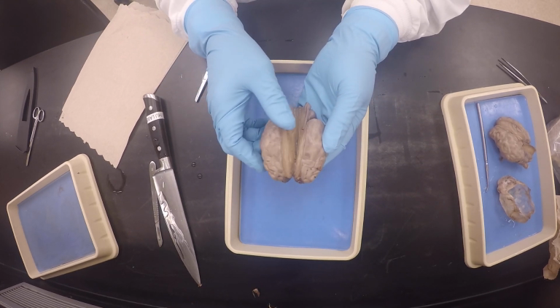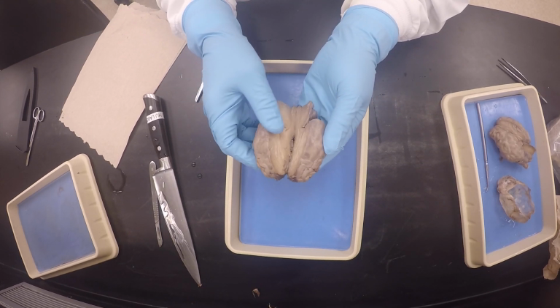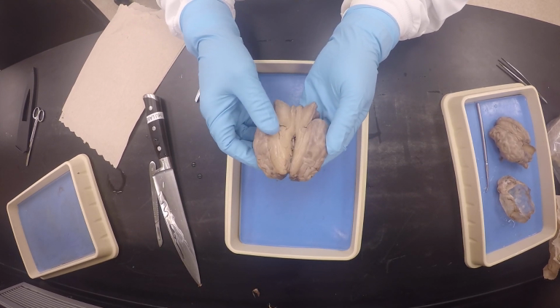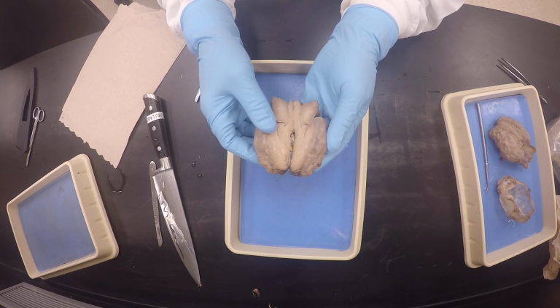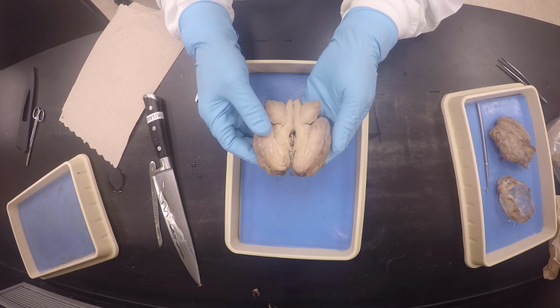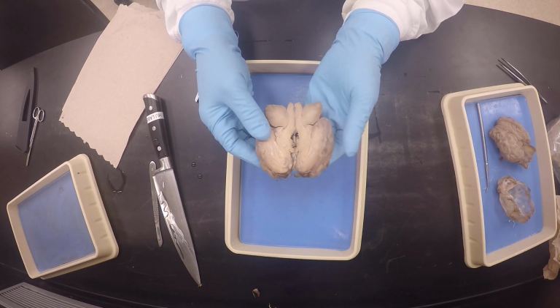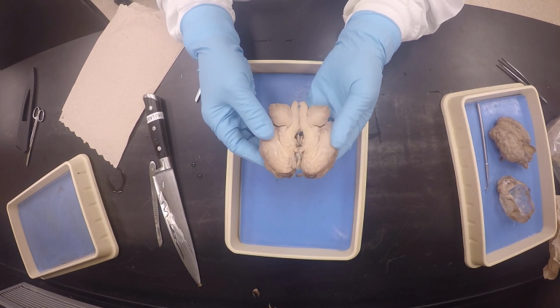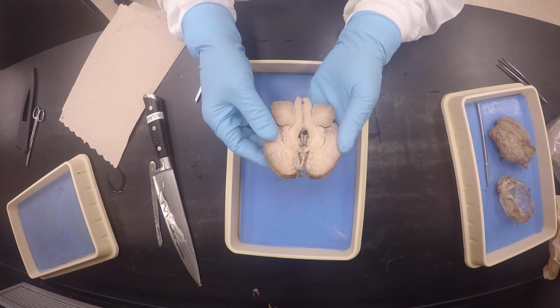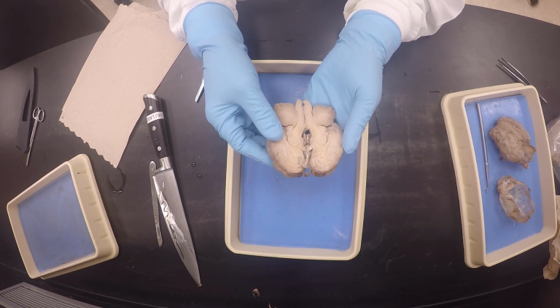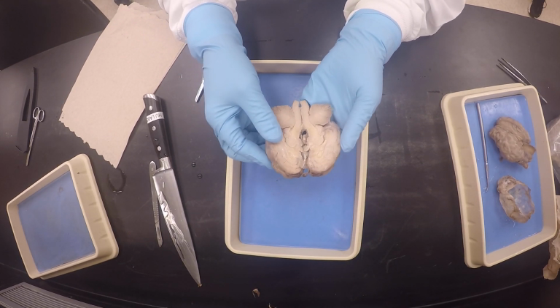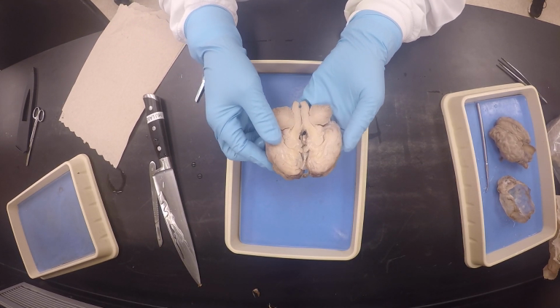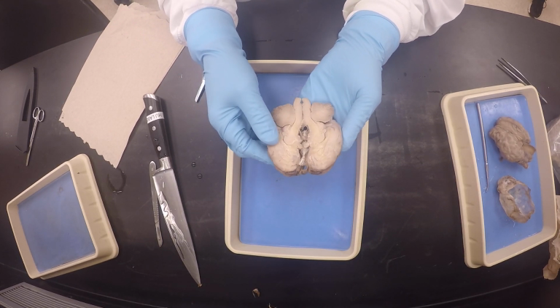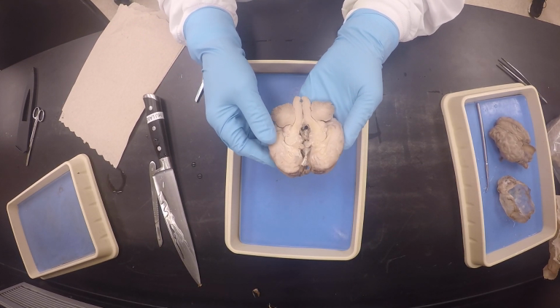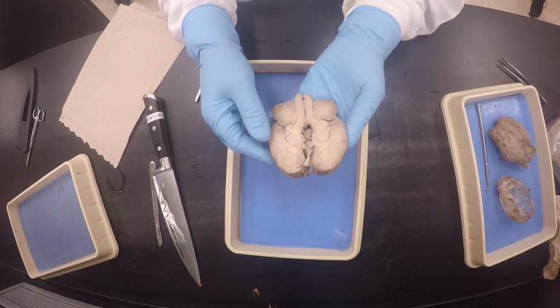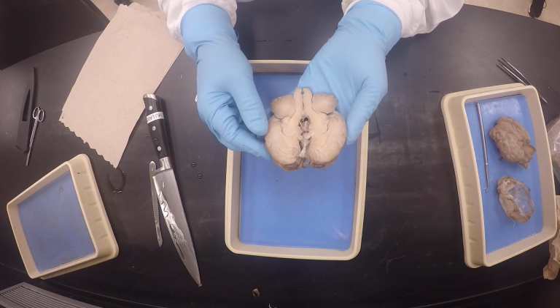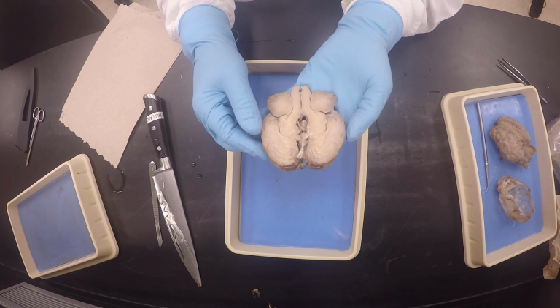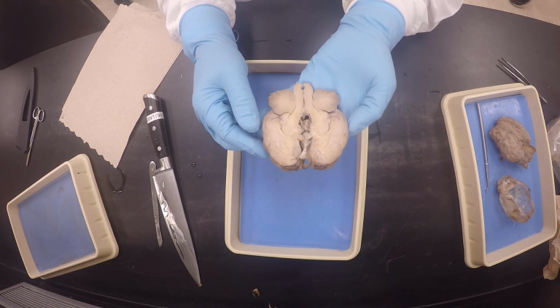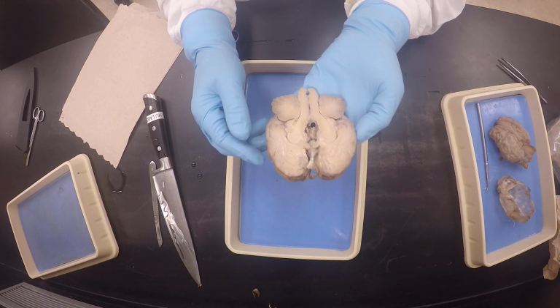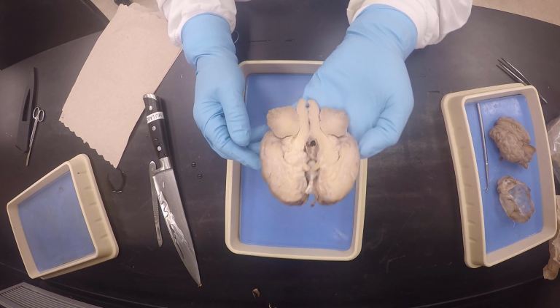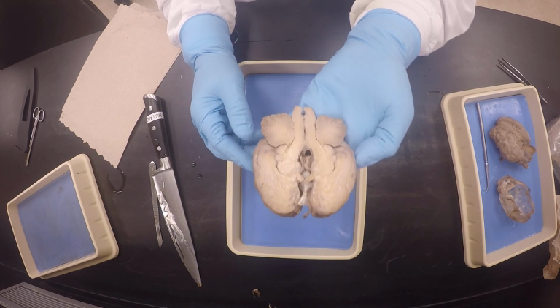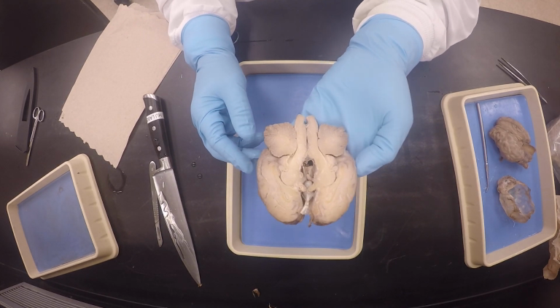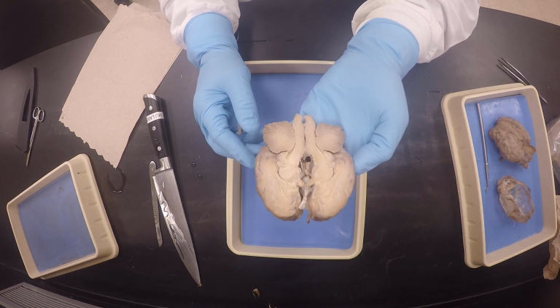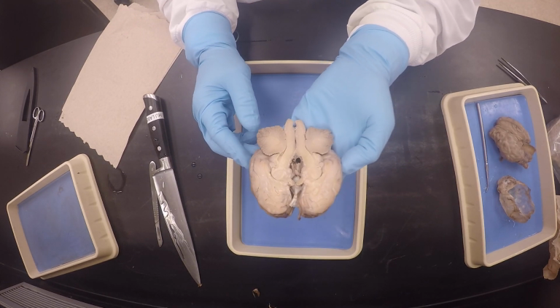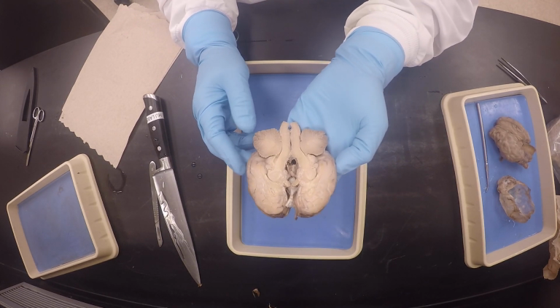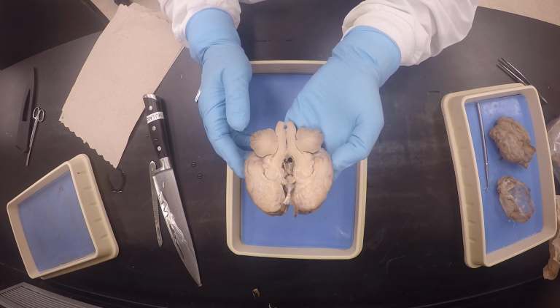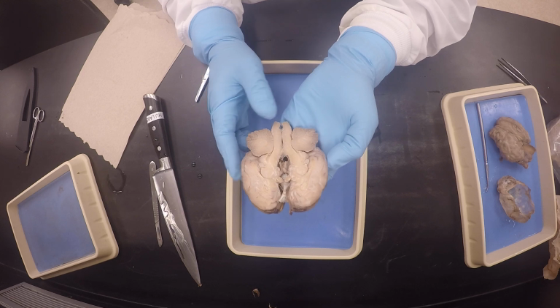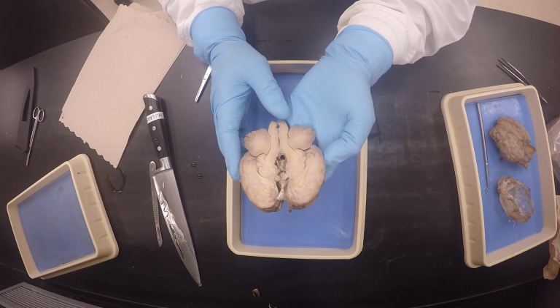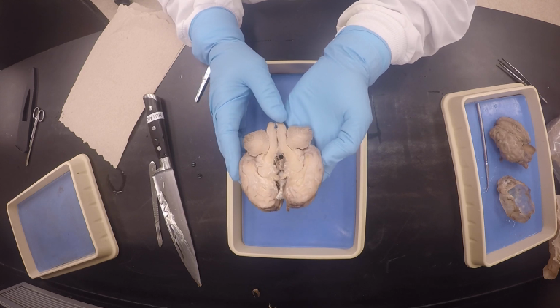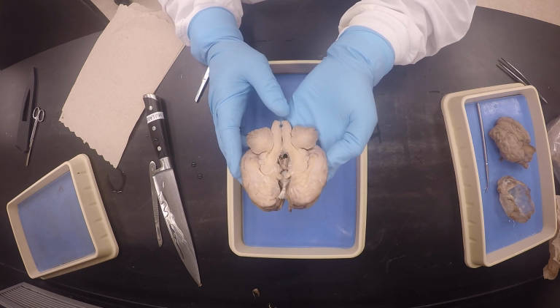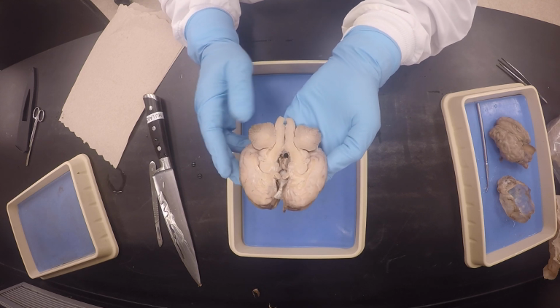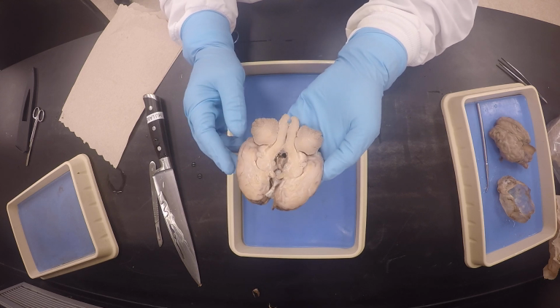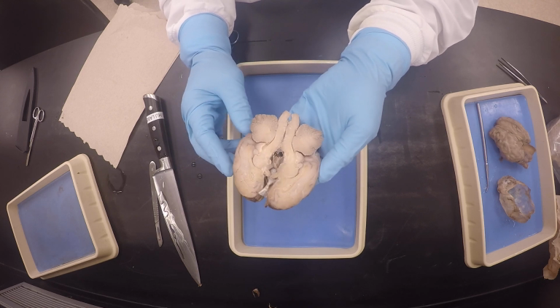Thank you so much, my good friends. I'm using Mykela's brain. It came out really well. Fabulous.